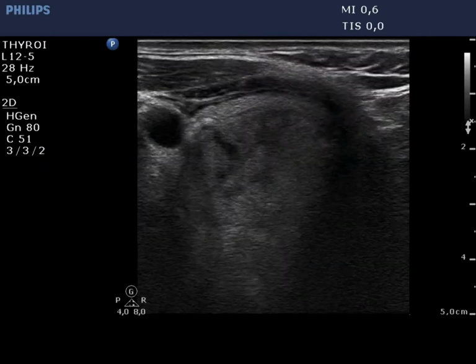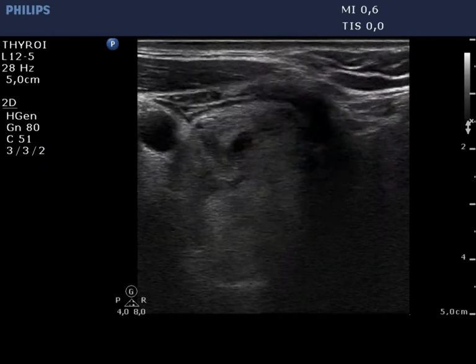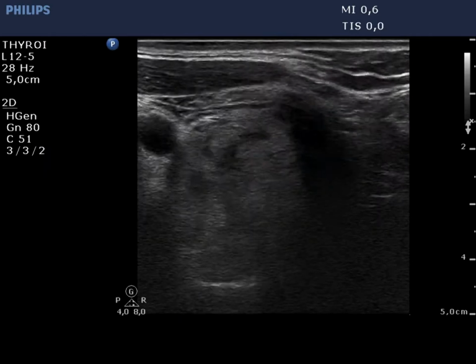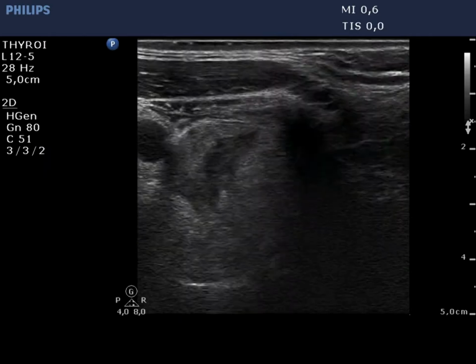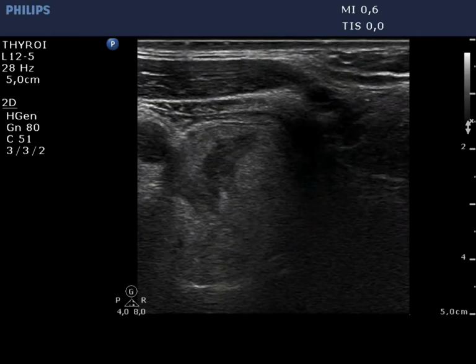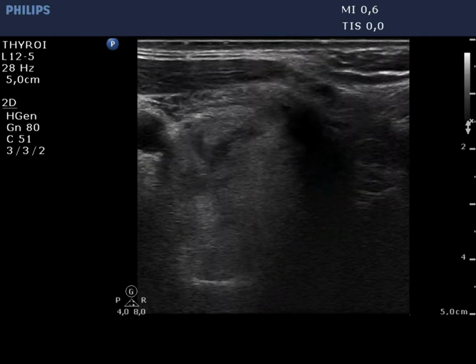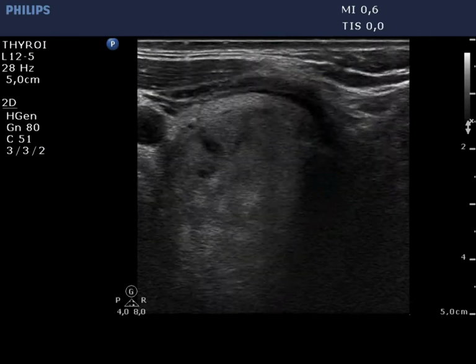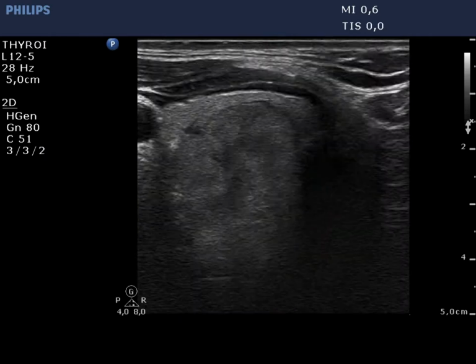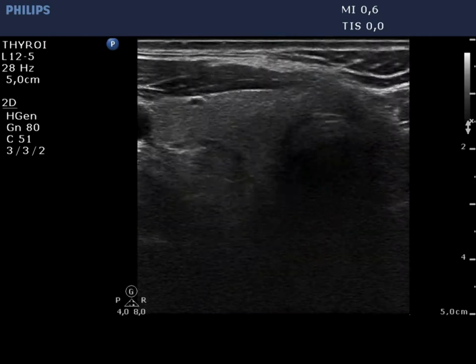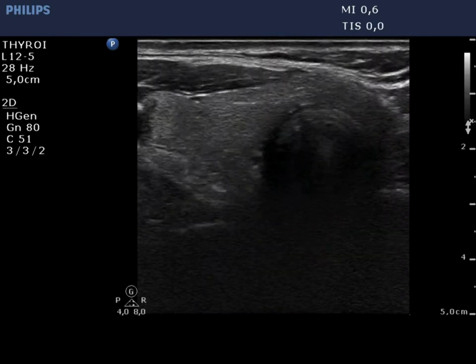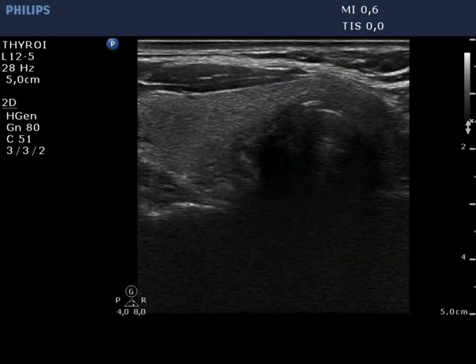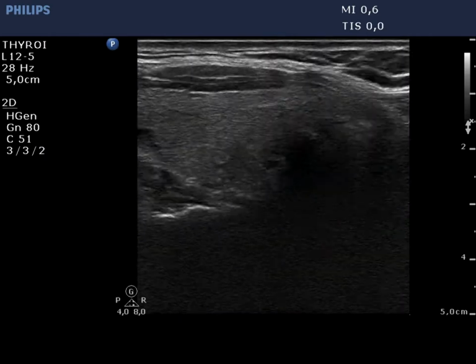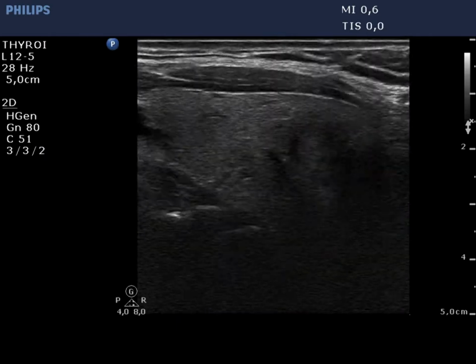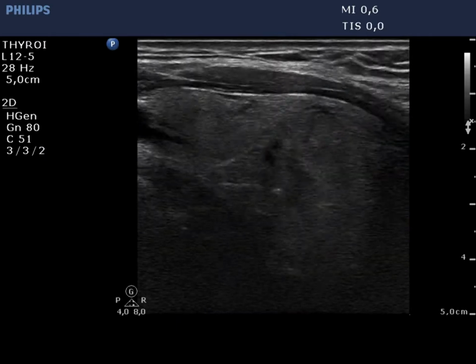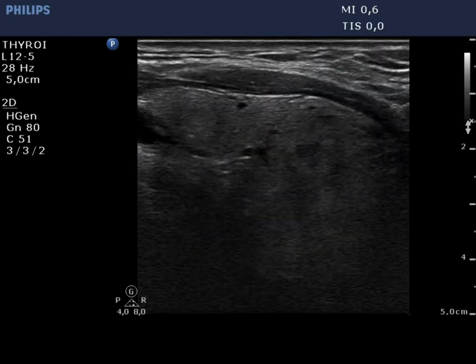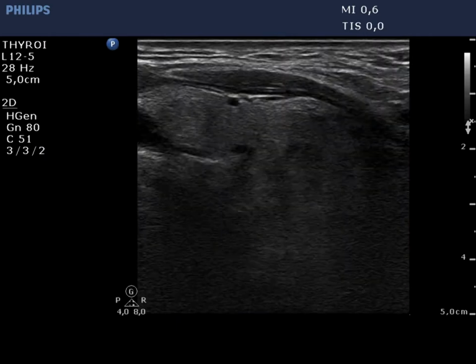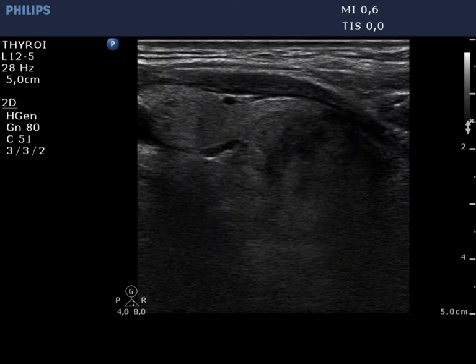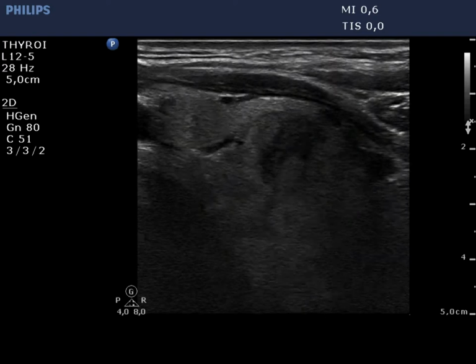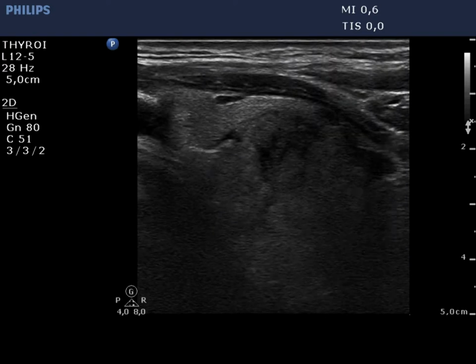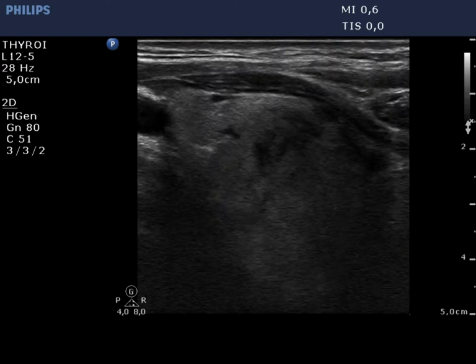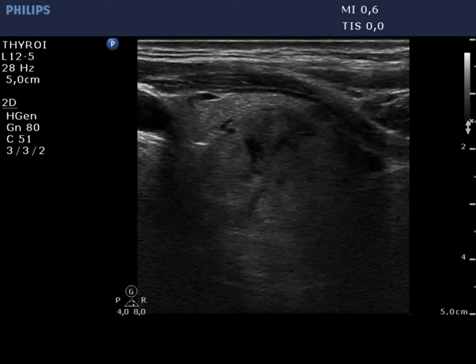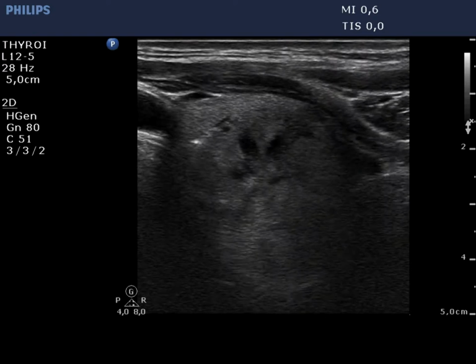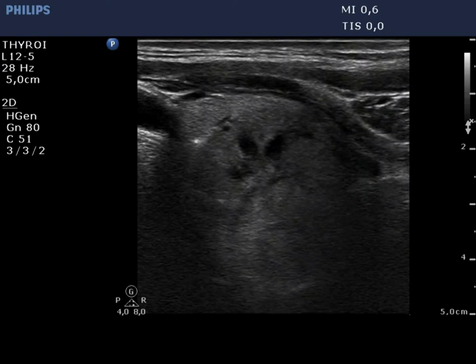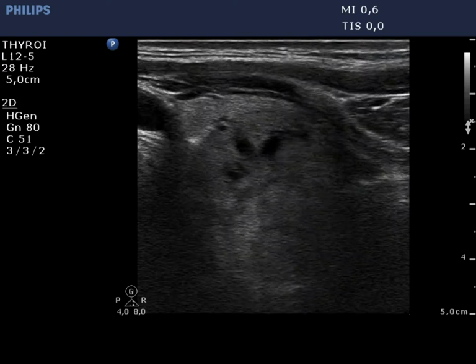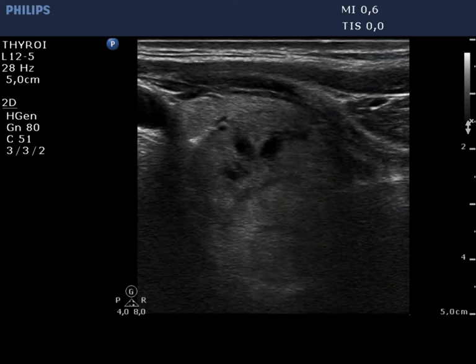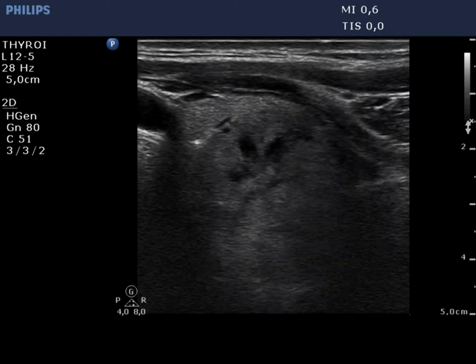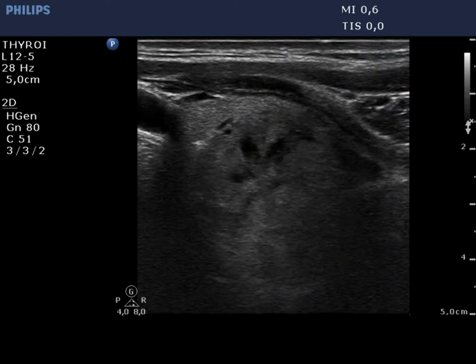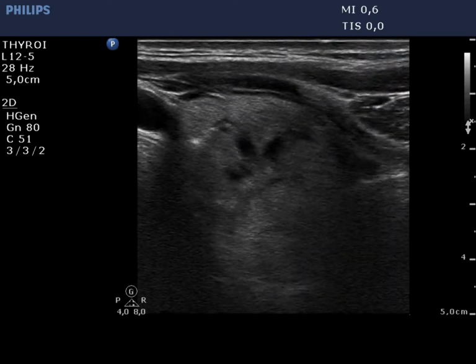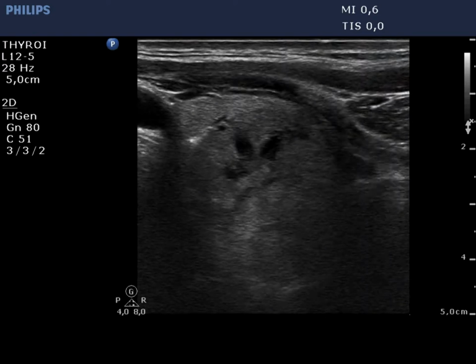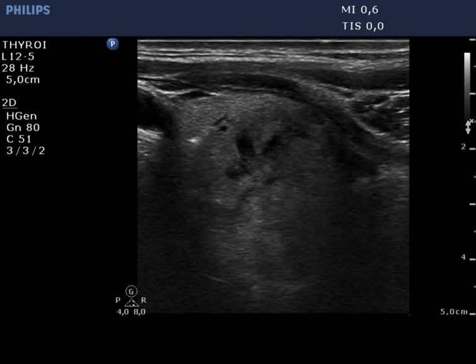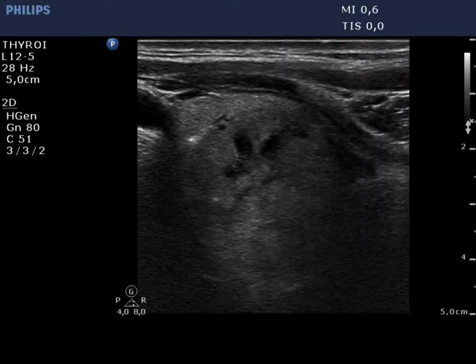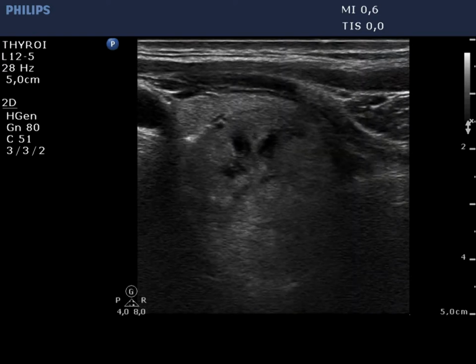The right lobe in video — first horizontal, then longitudinal view. The nodule caused tracheal compression.